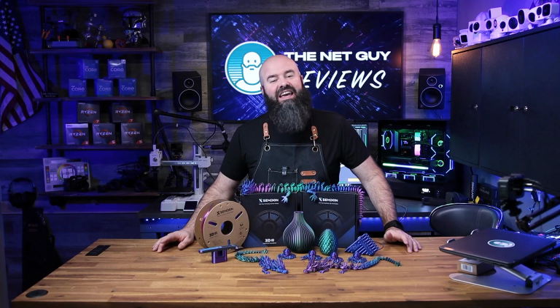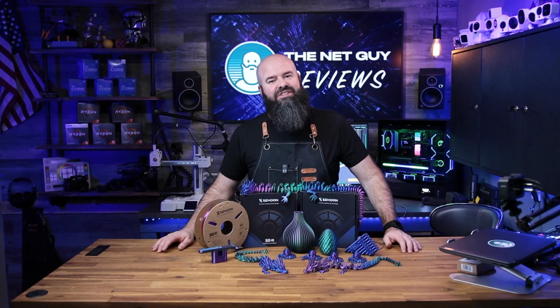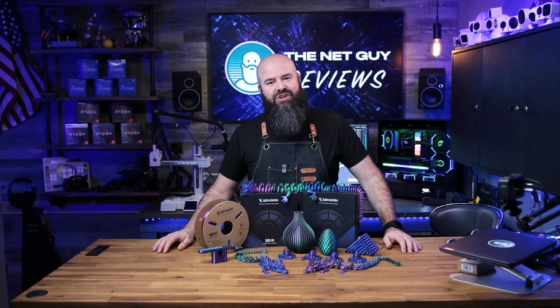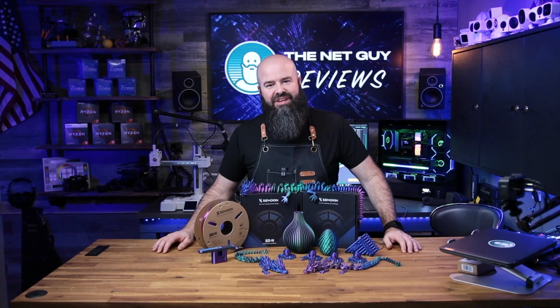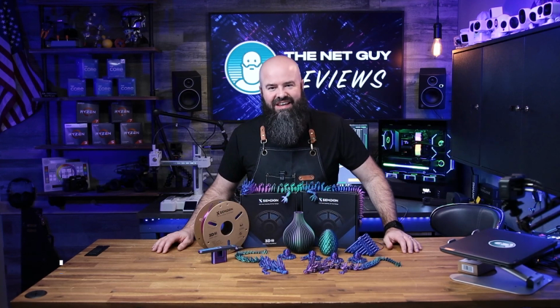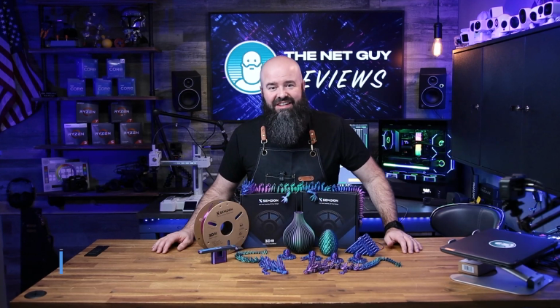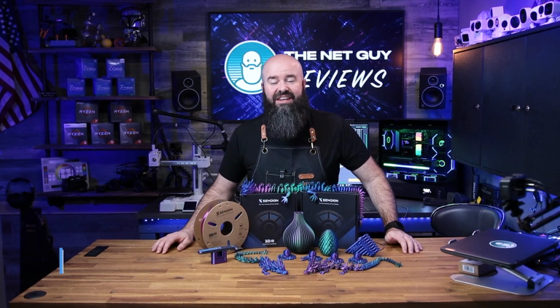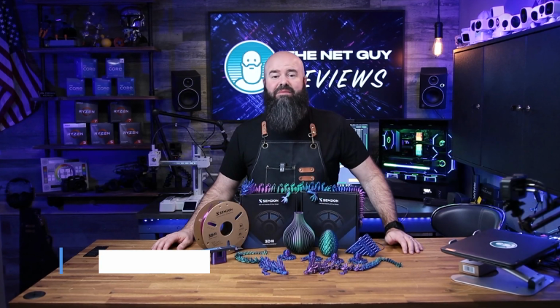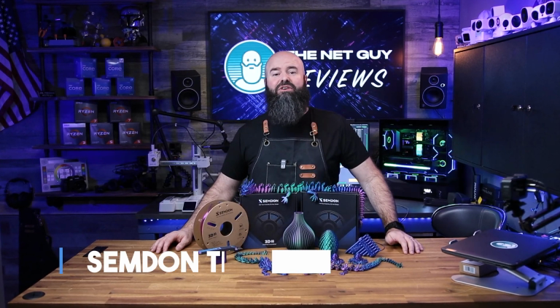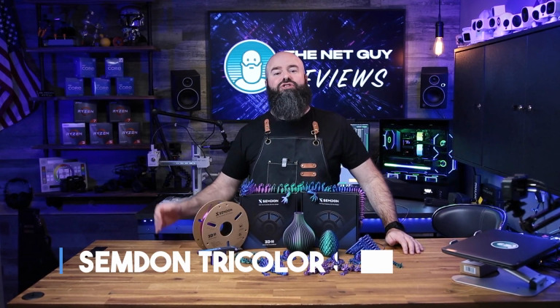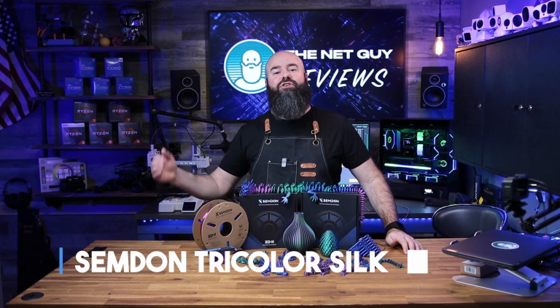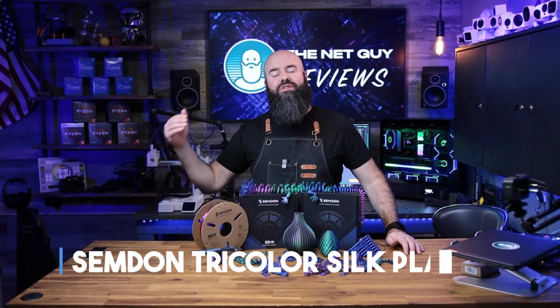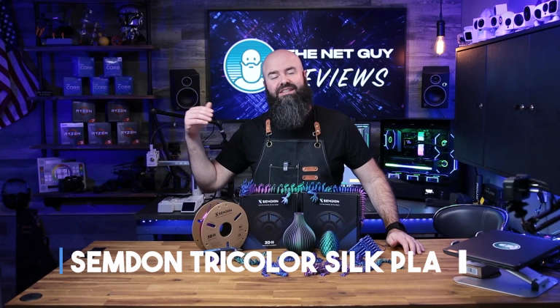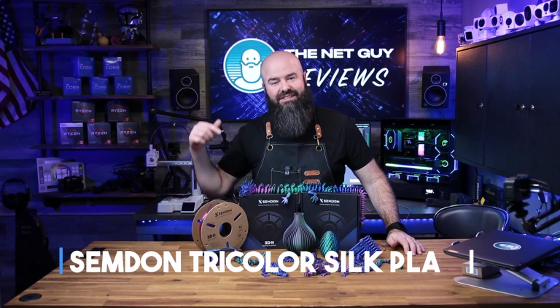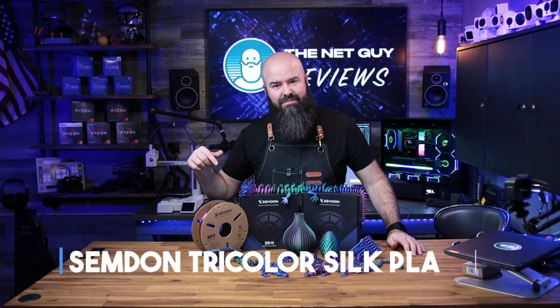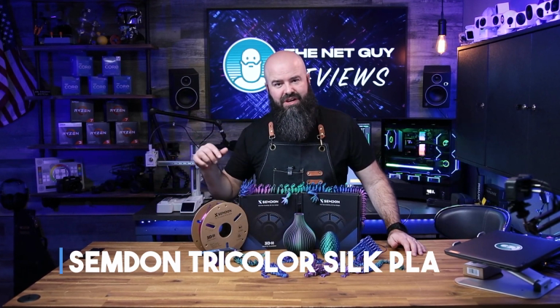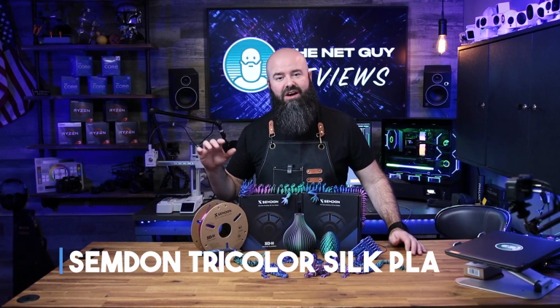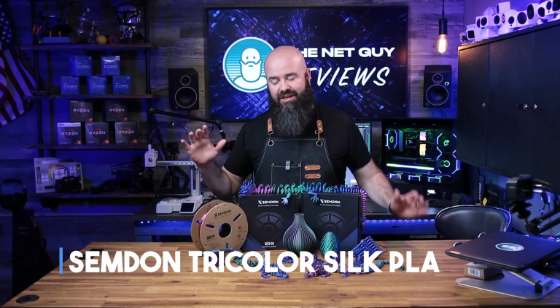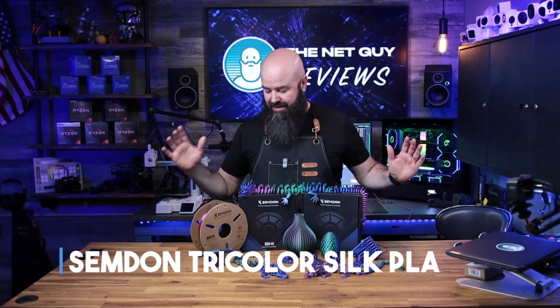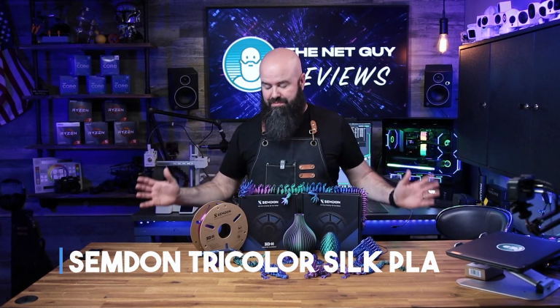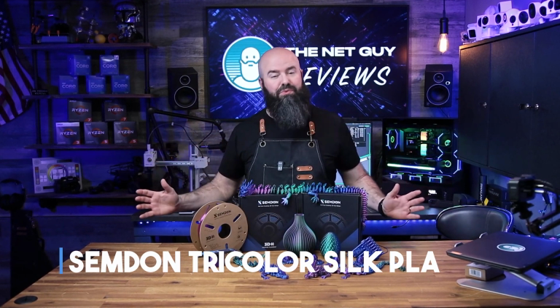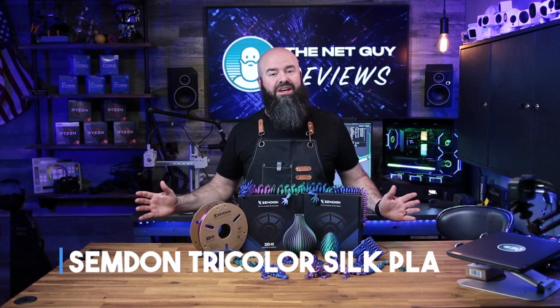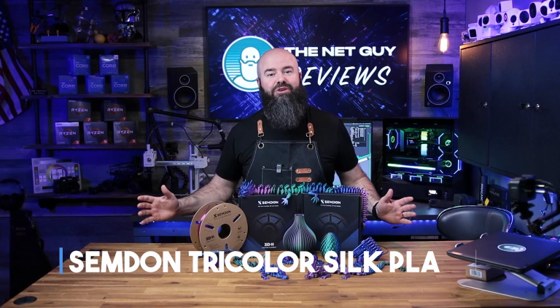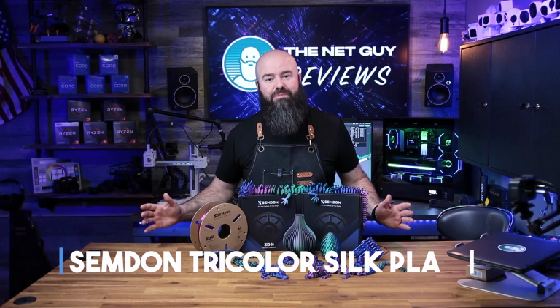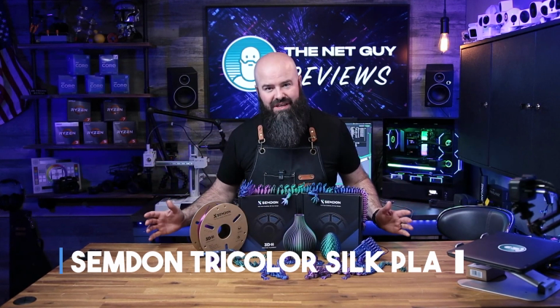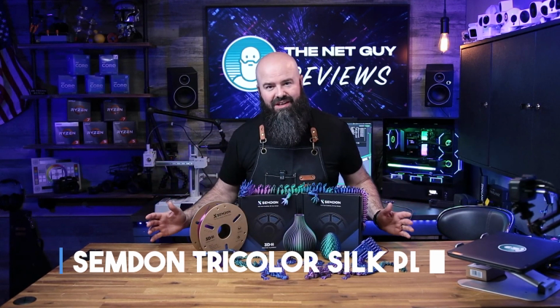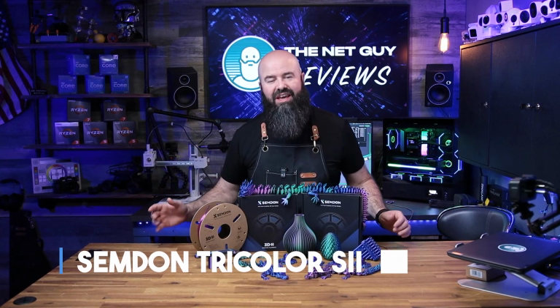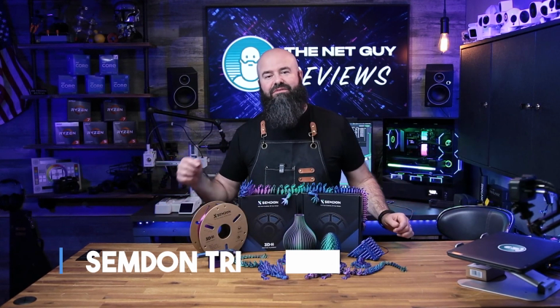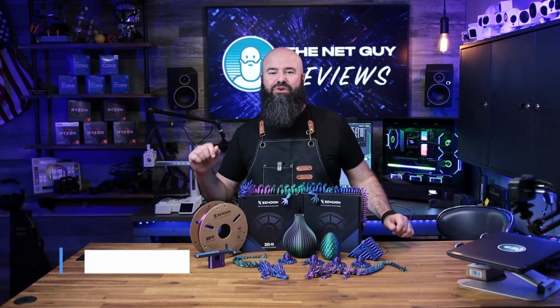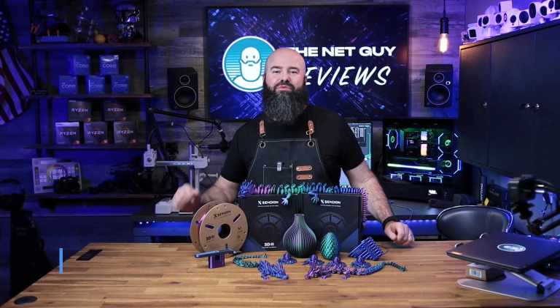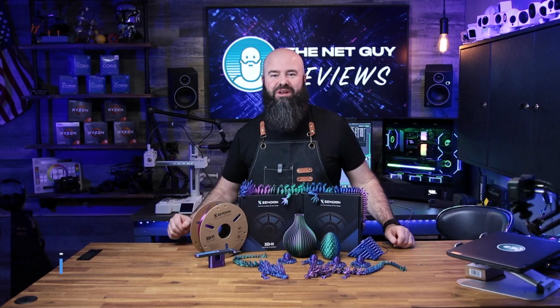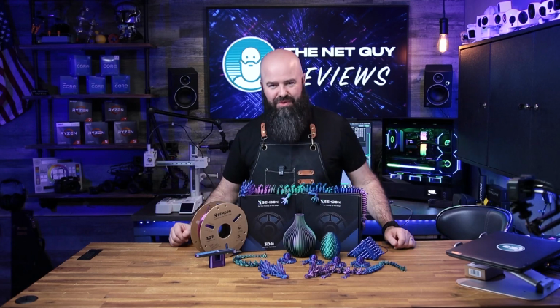Hey, it's John the Net Guy, and today I'm here to show you the Semdon 3-color PLA for your 3D printer.